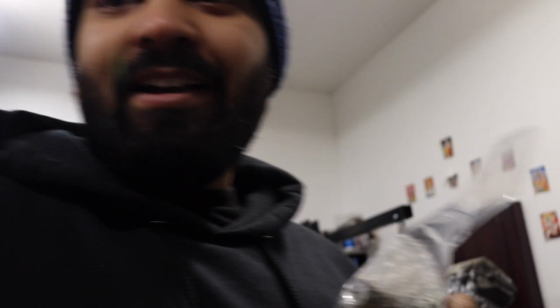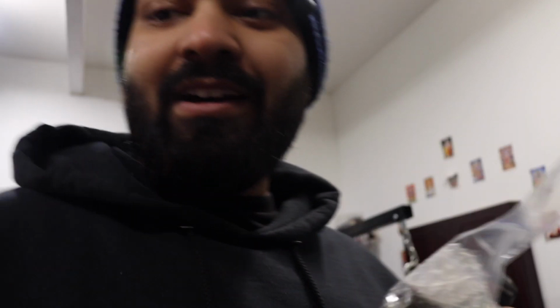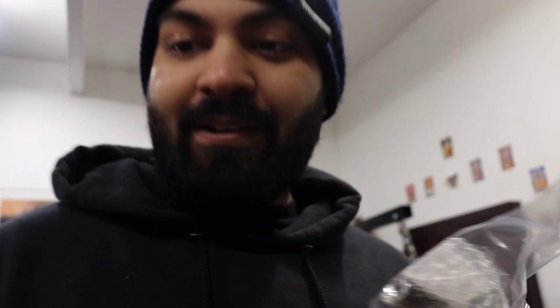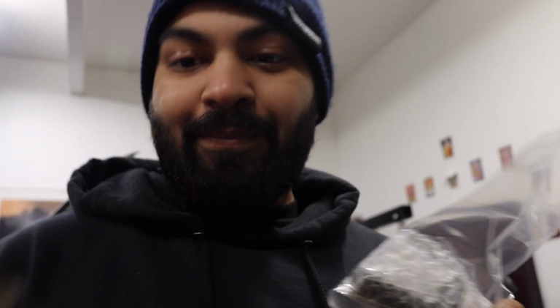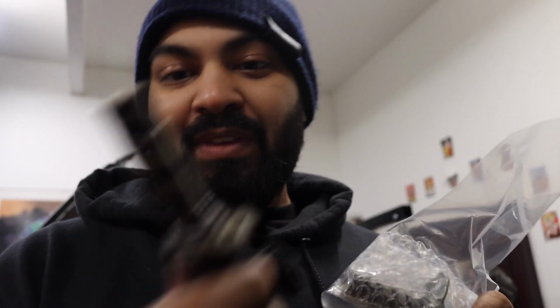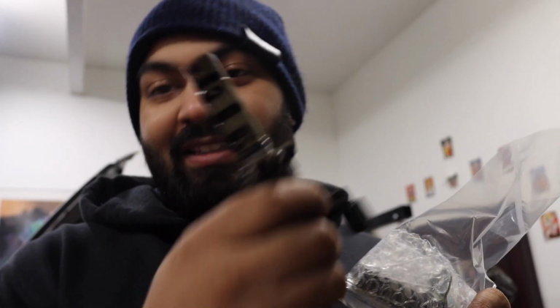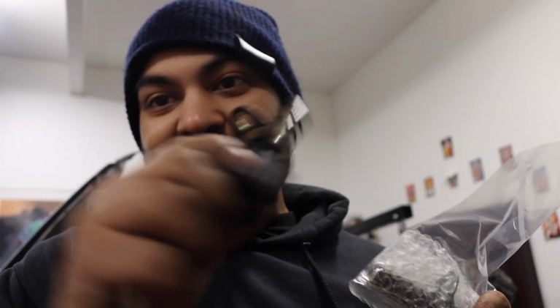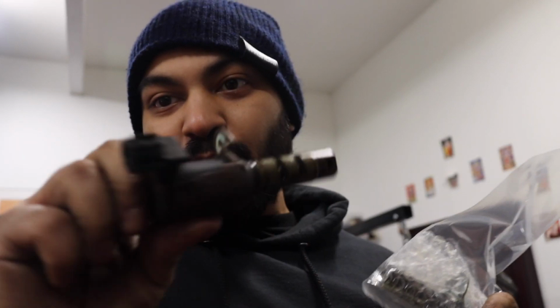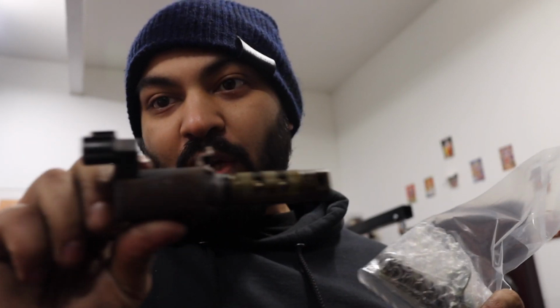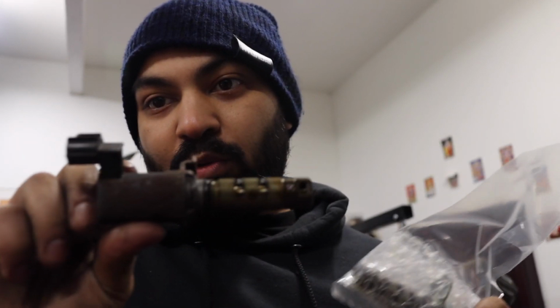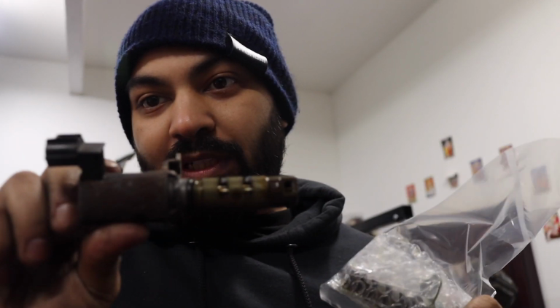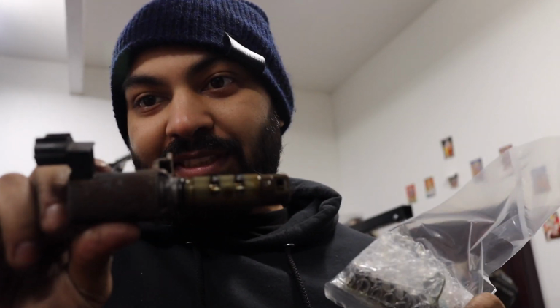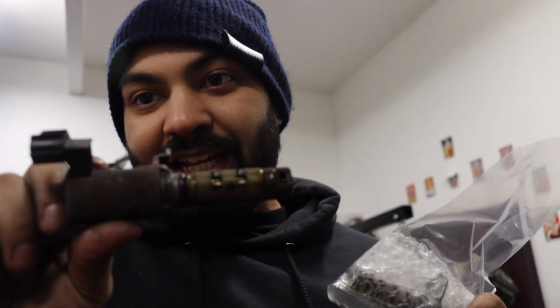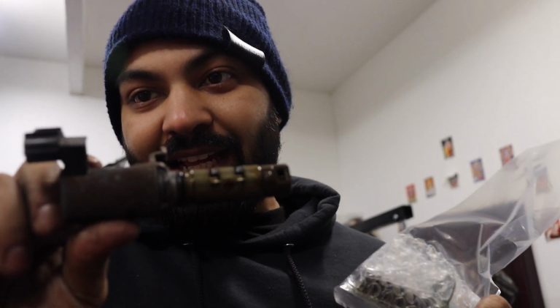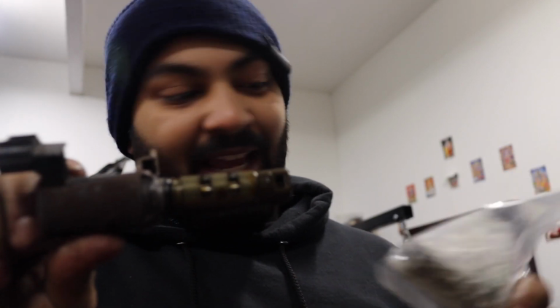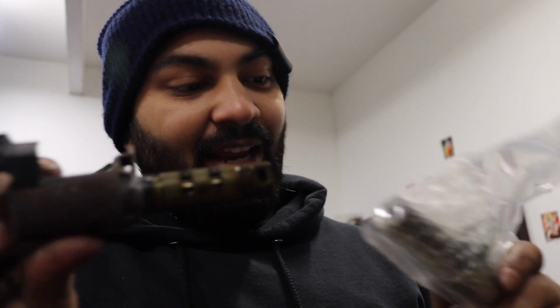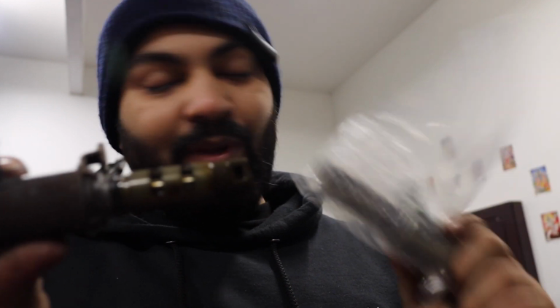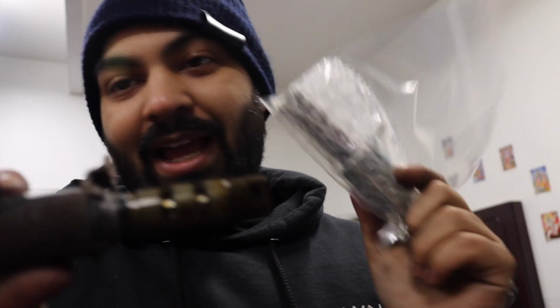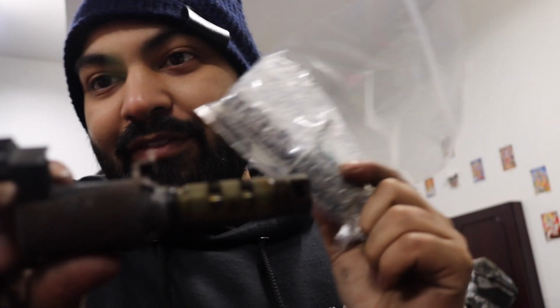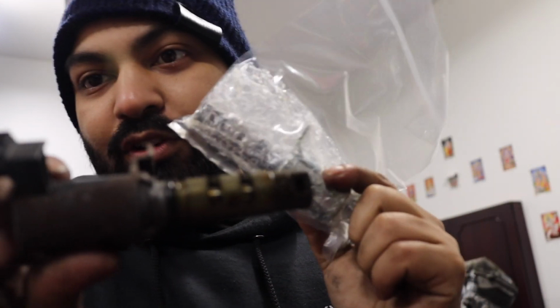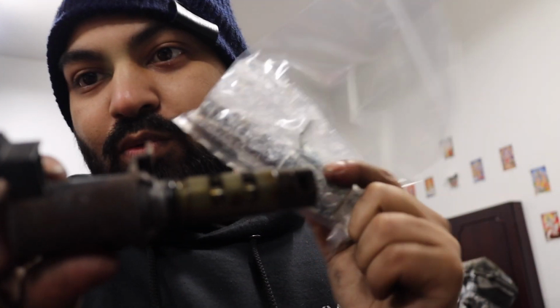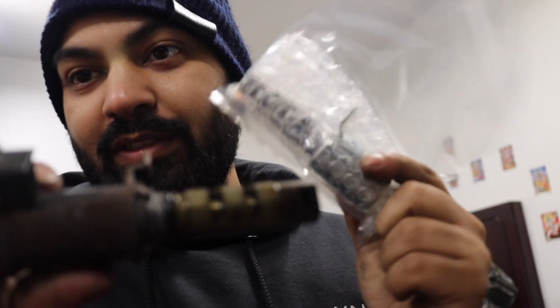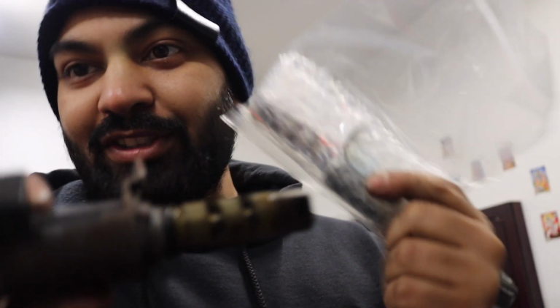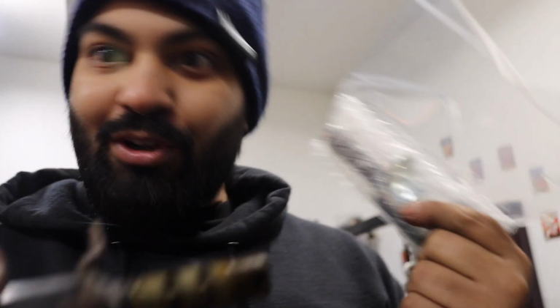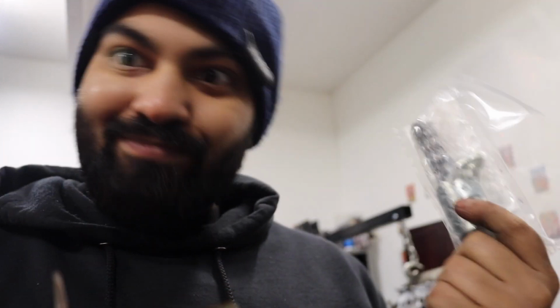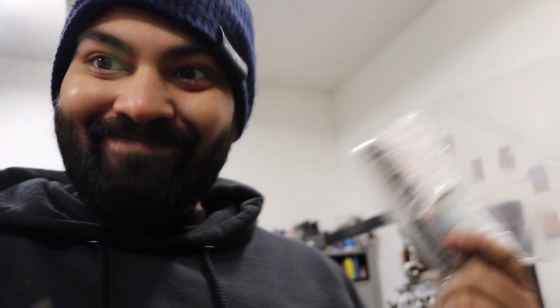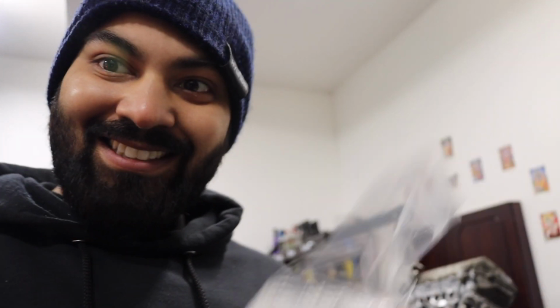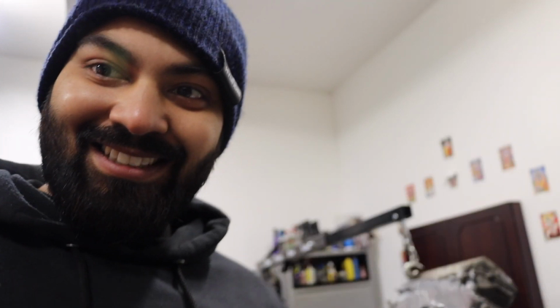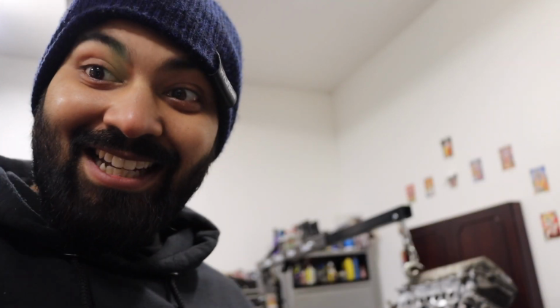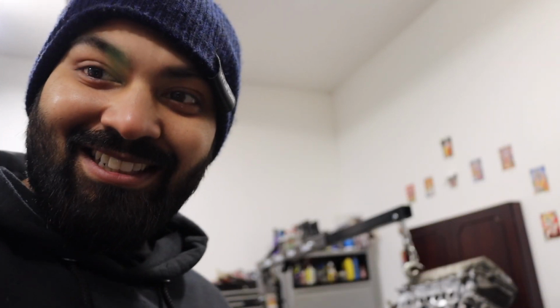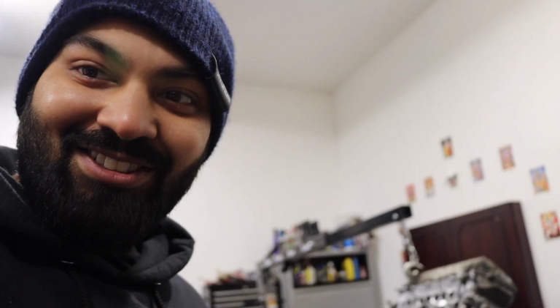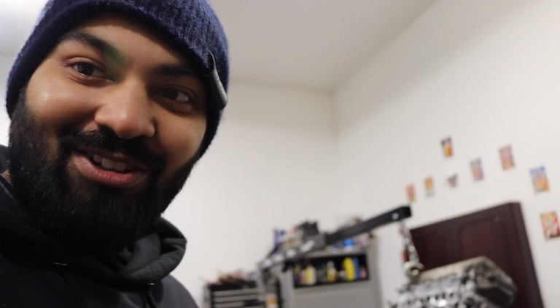Alright, this is what the old water pump looks like, and we have the new one. Let's get it installed.